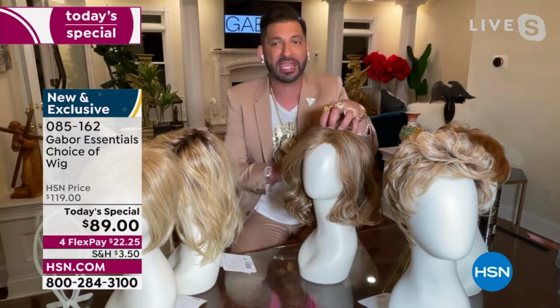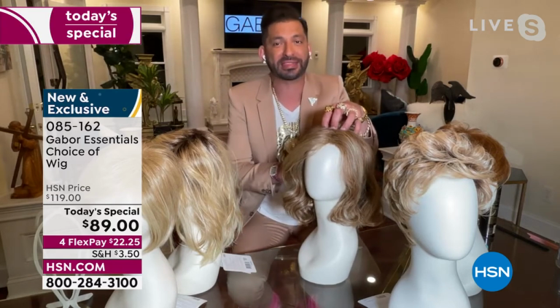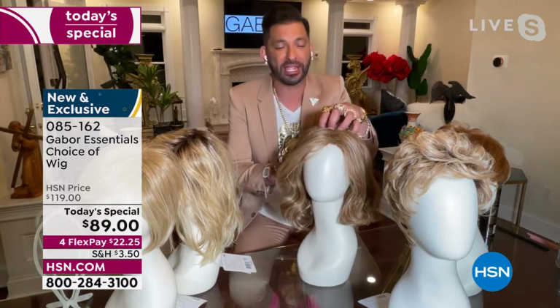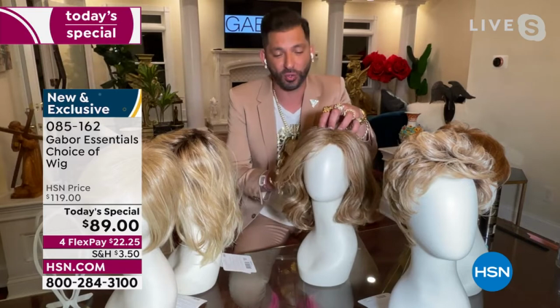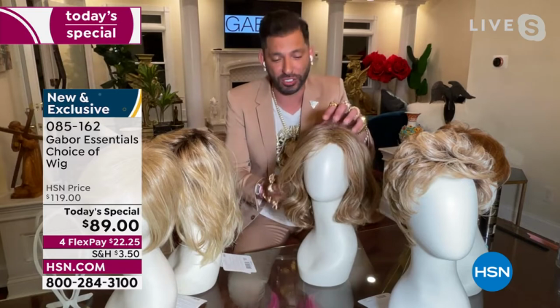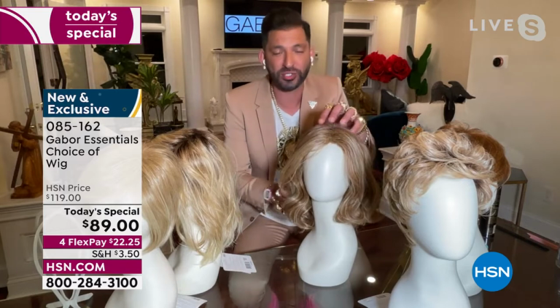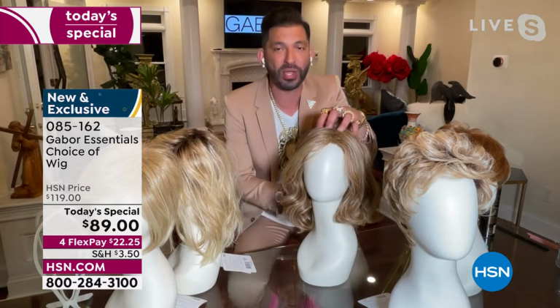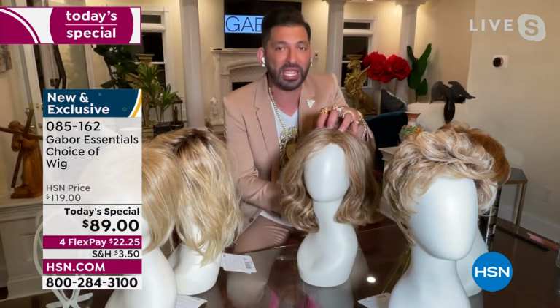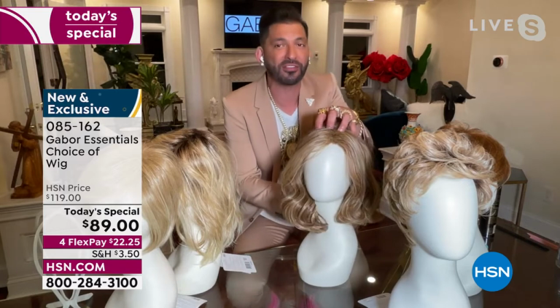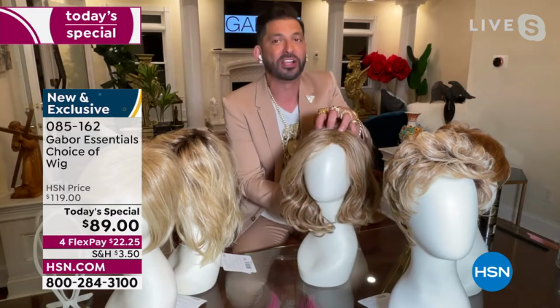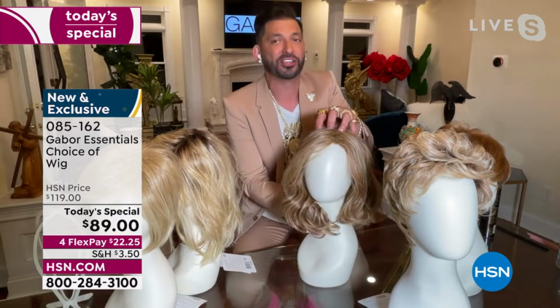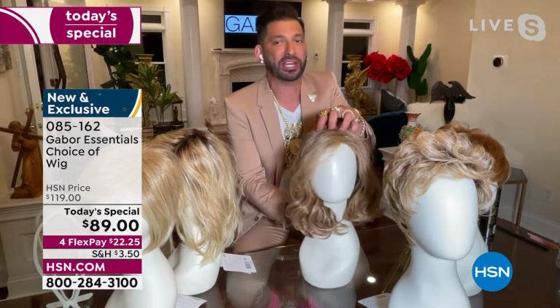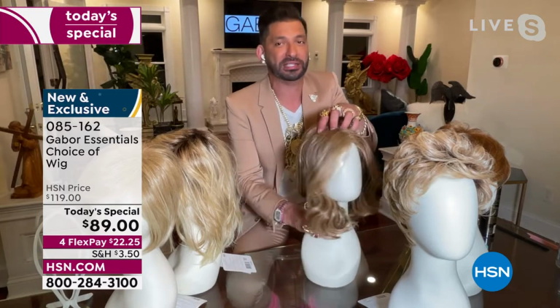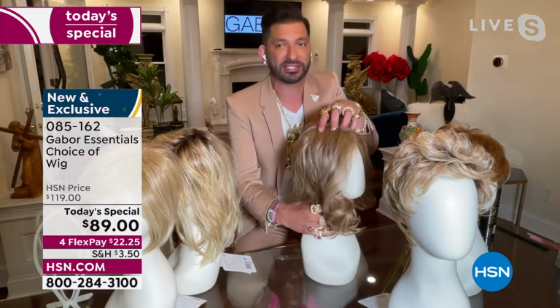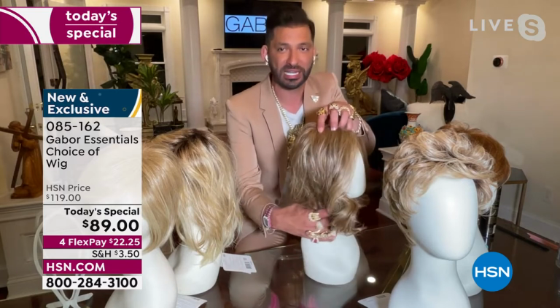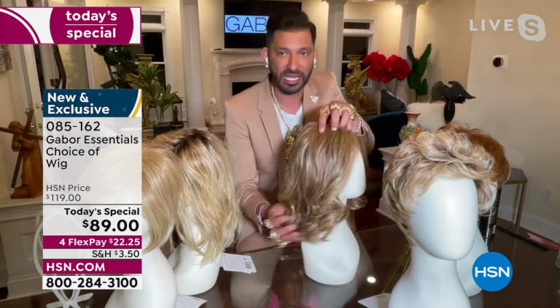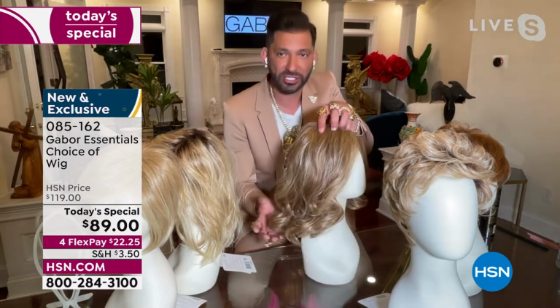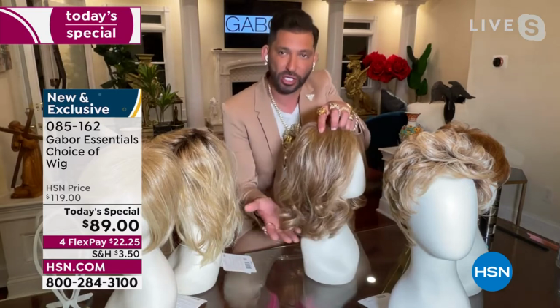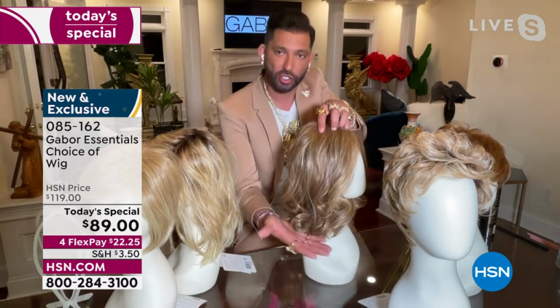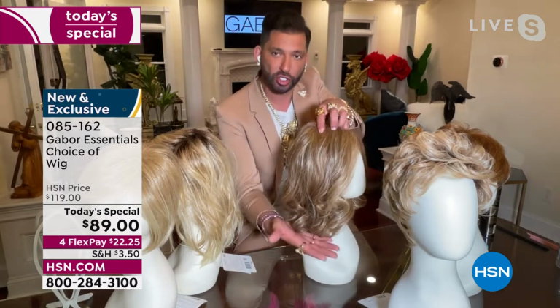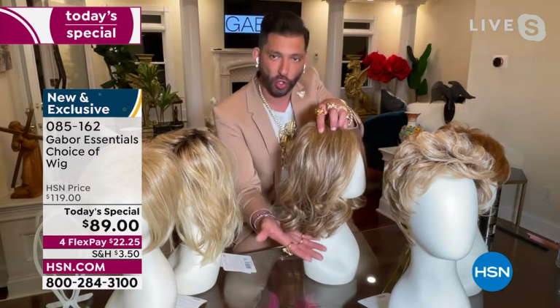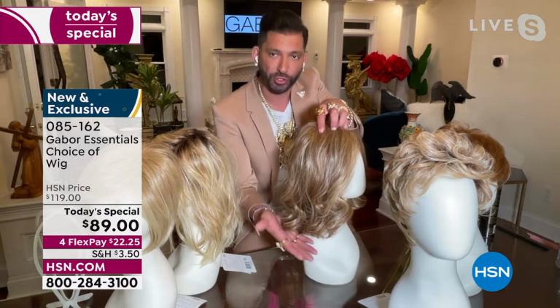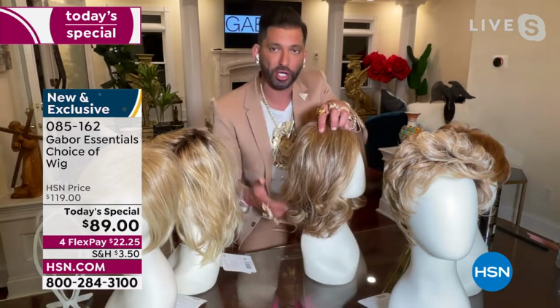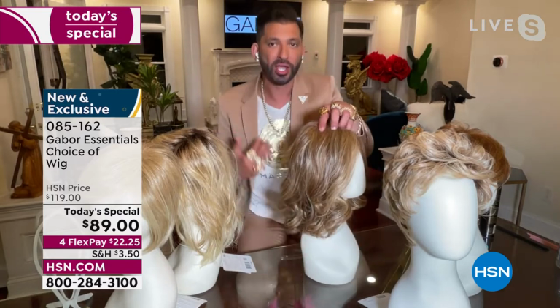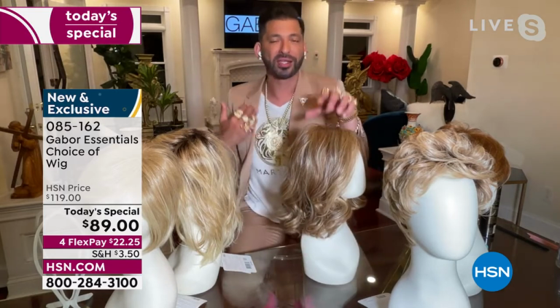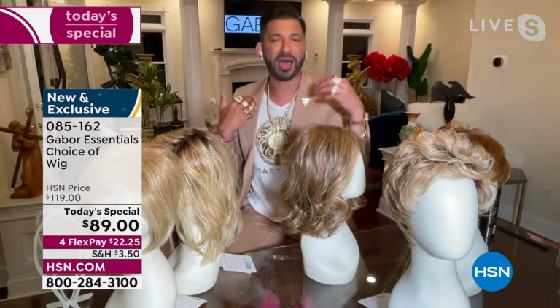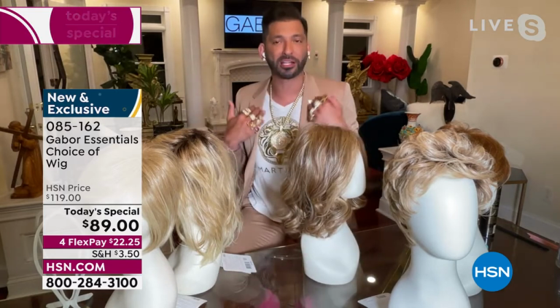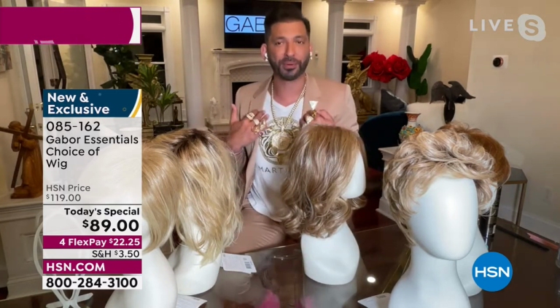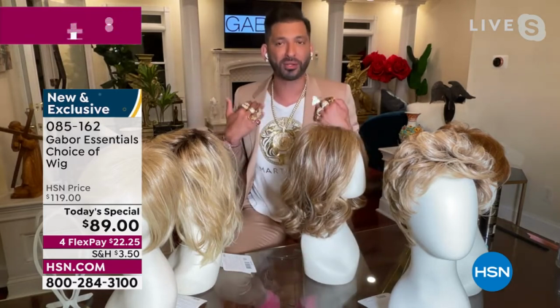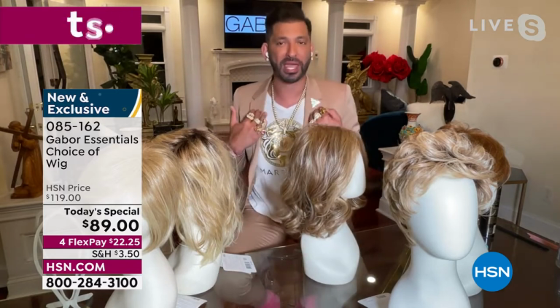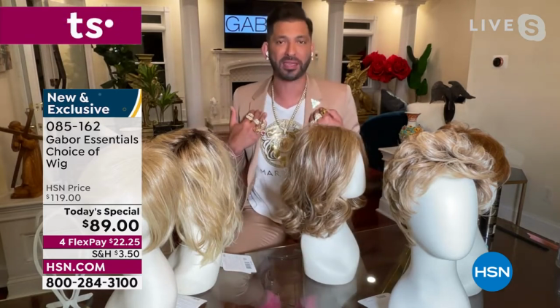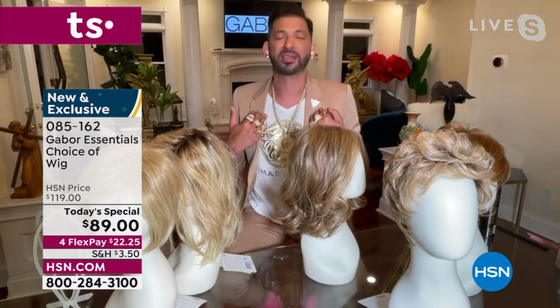This comes with natural, permanent volume at the root. You're going to get that gorgeous wave and a nice shoulder-to-collarbone length.